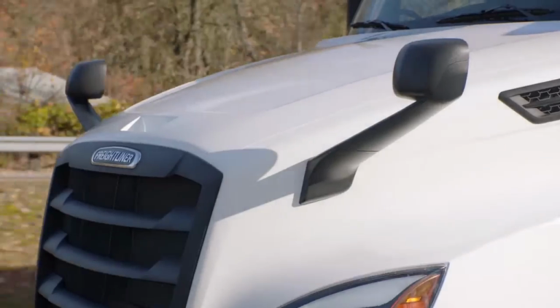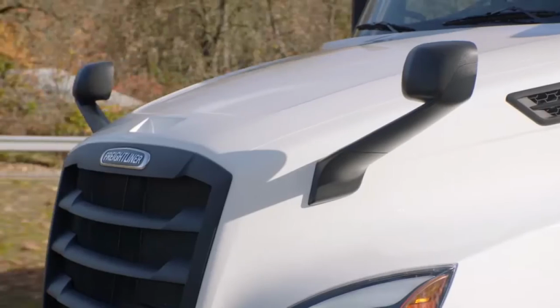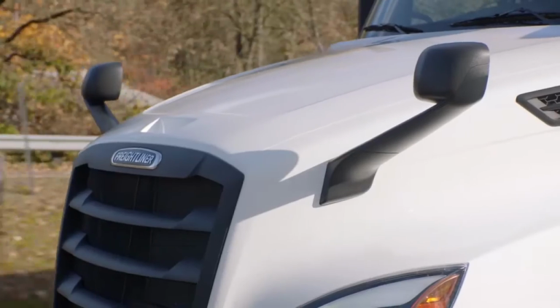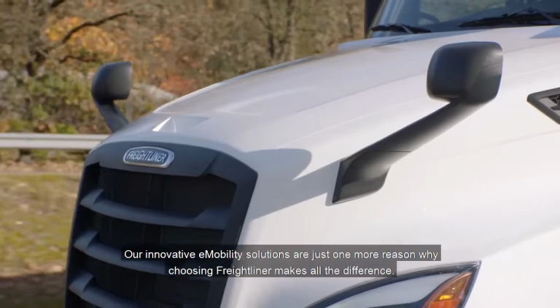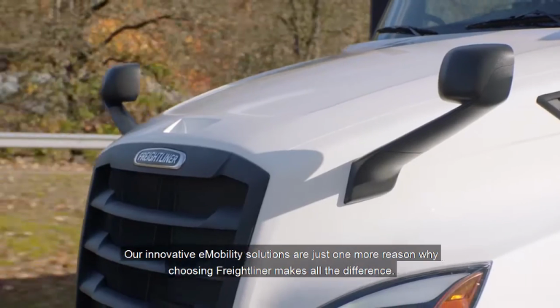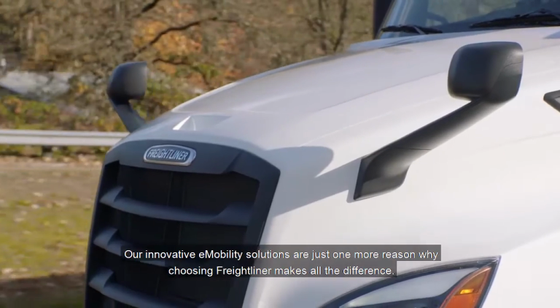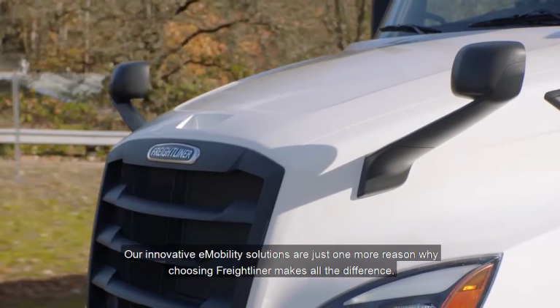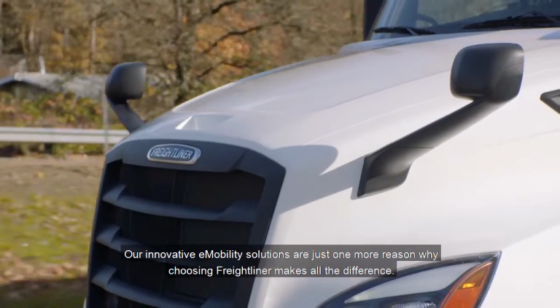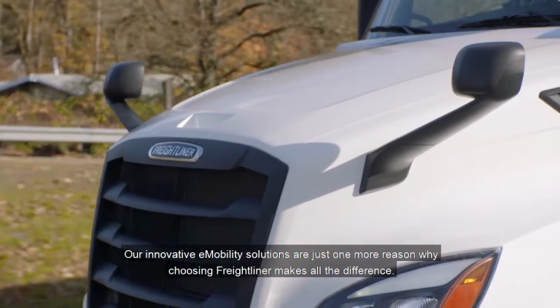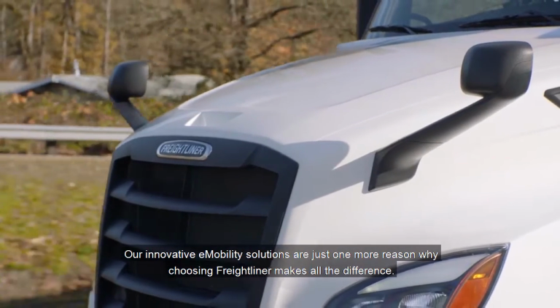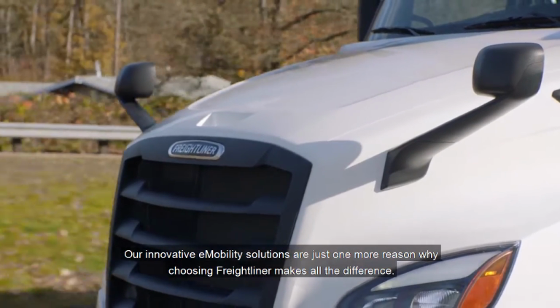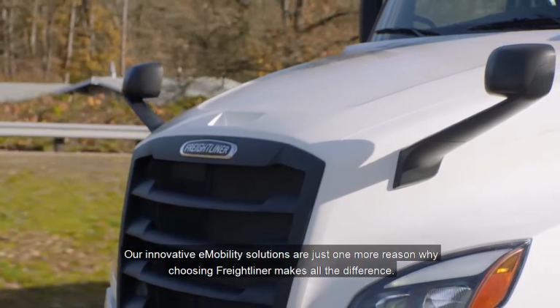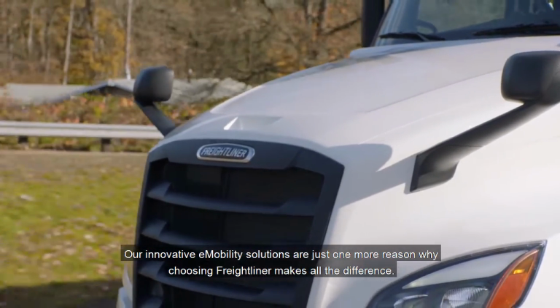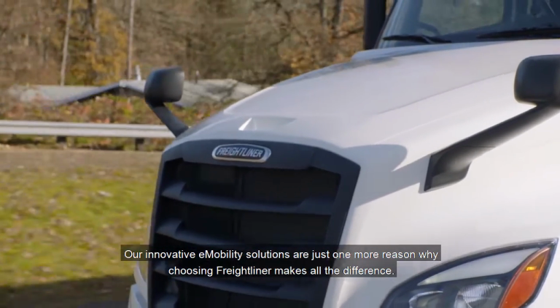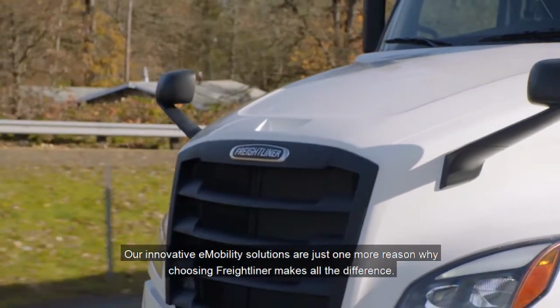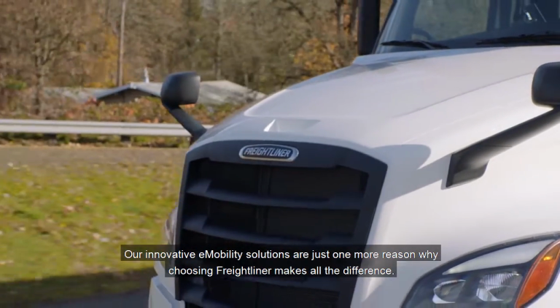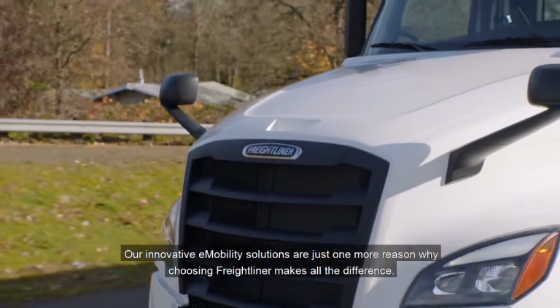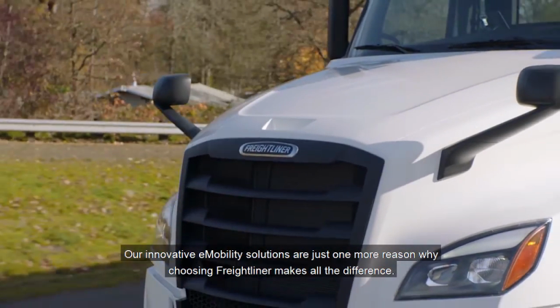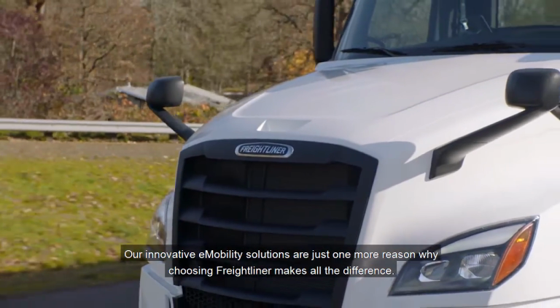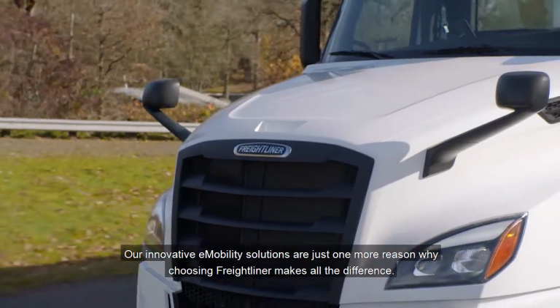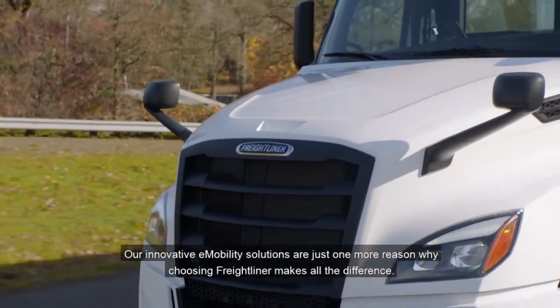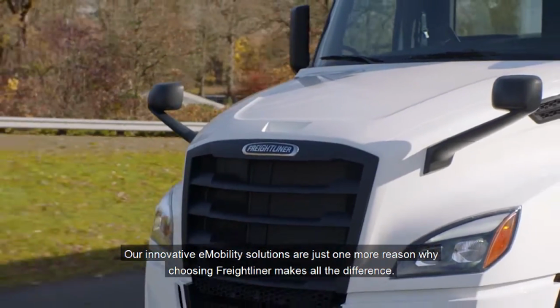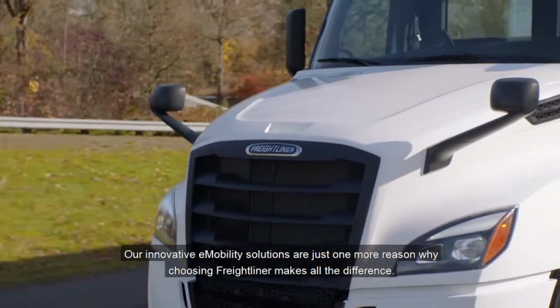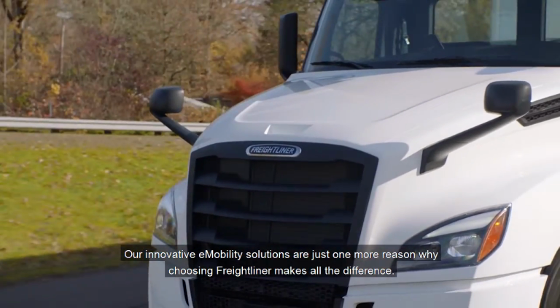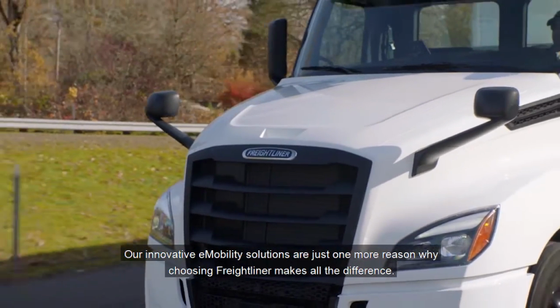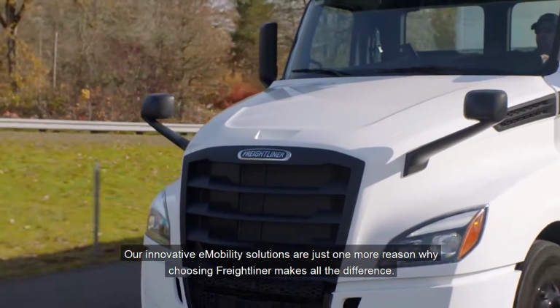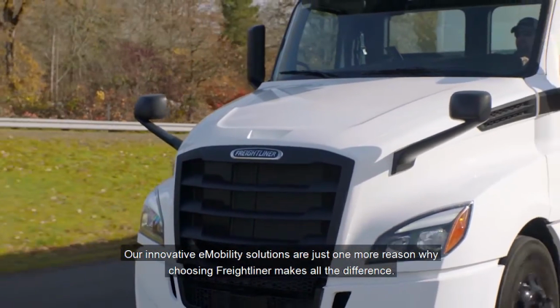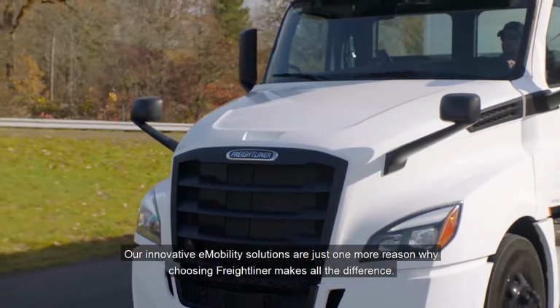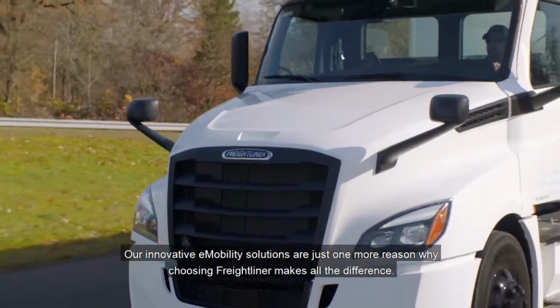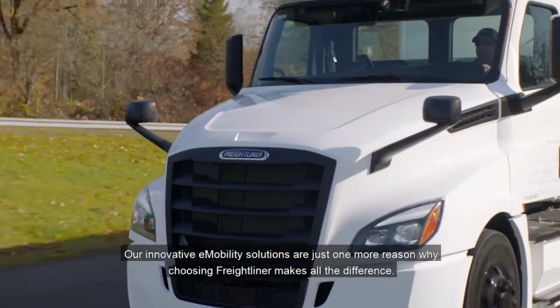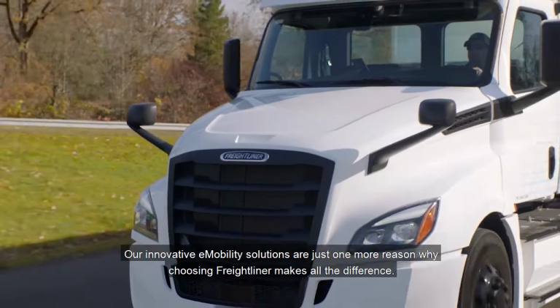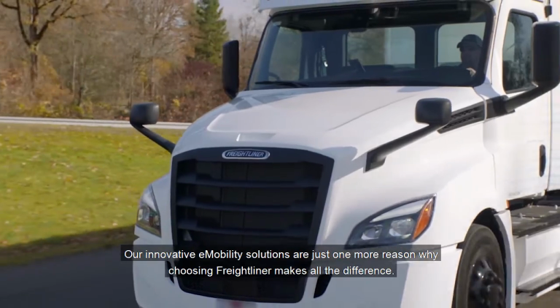Our innovative e-mobility solutions are just one more reason why choosing Freightliner makes all the difference.